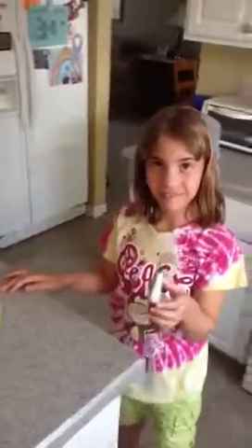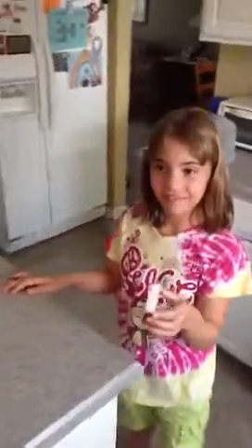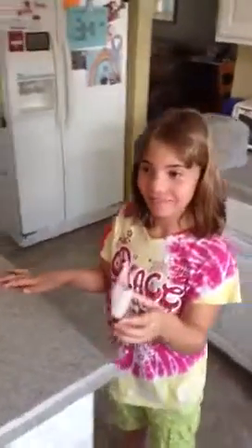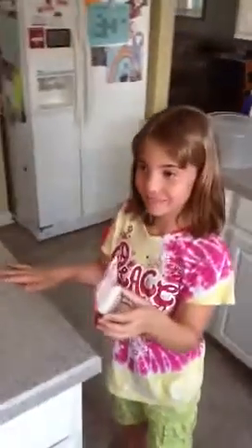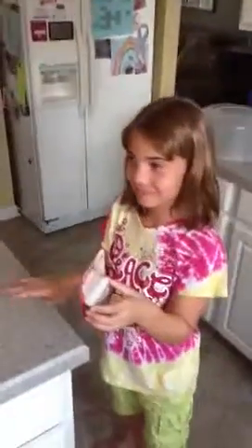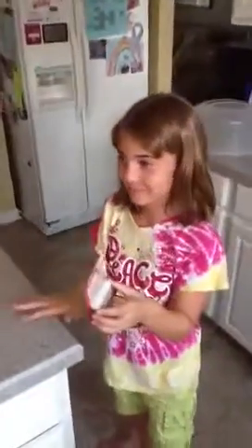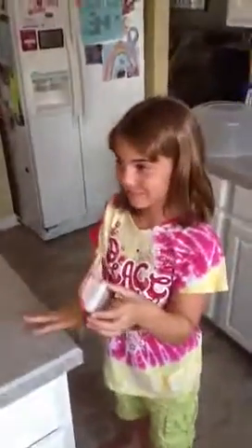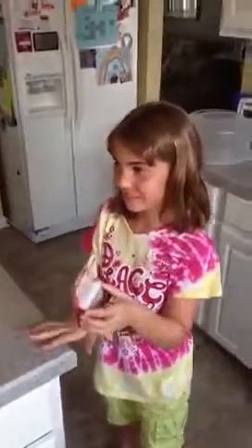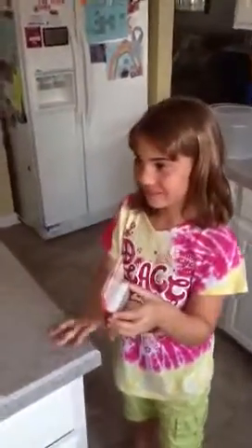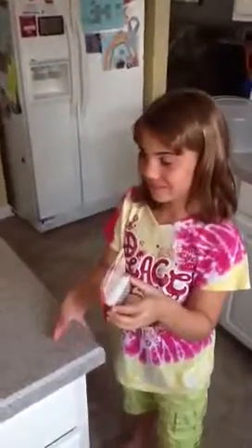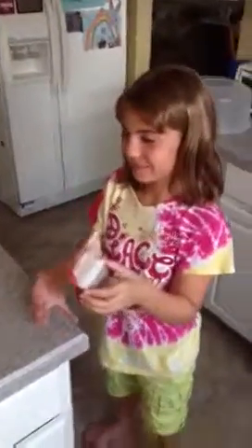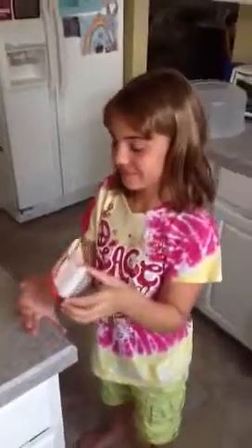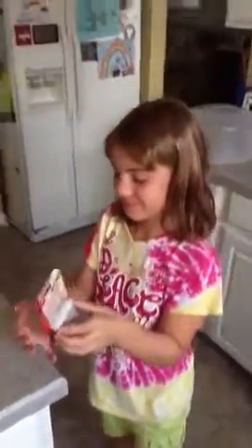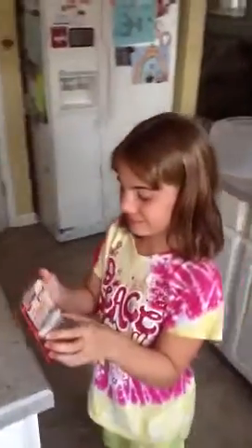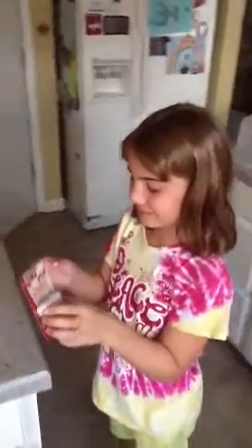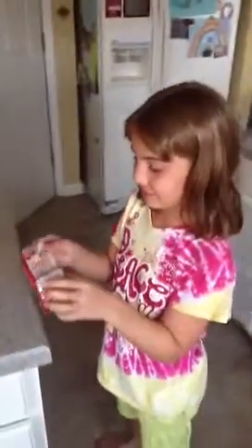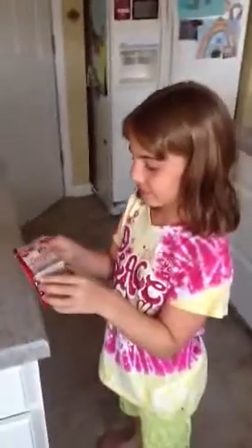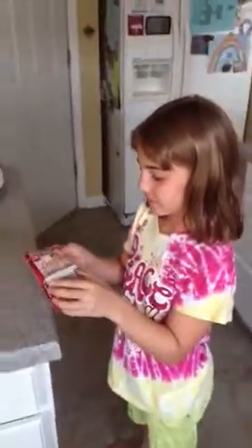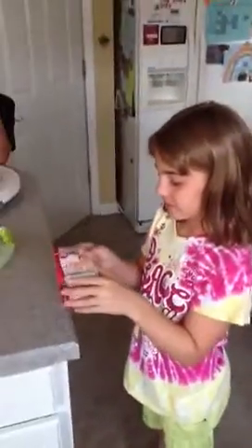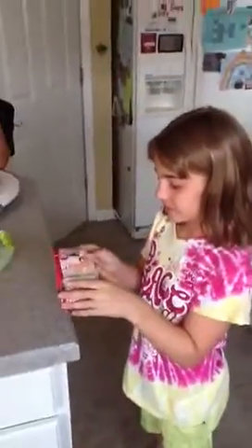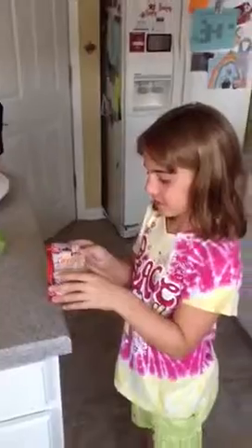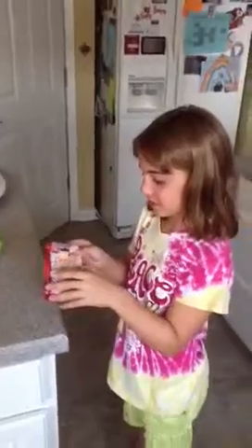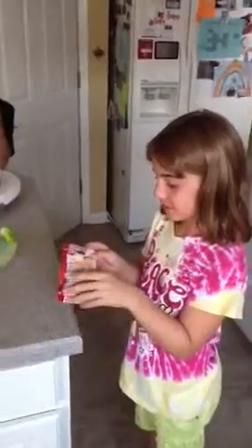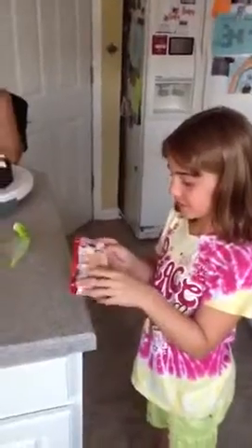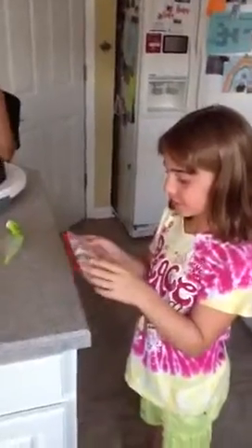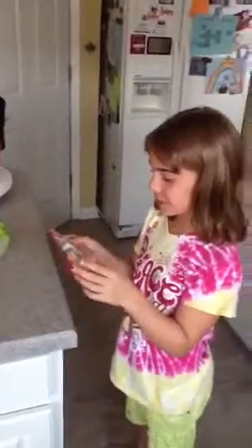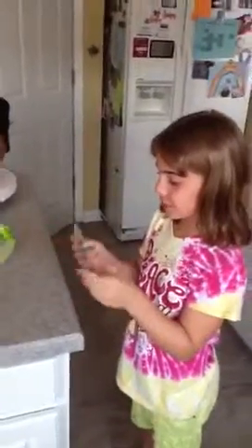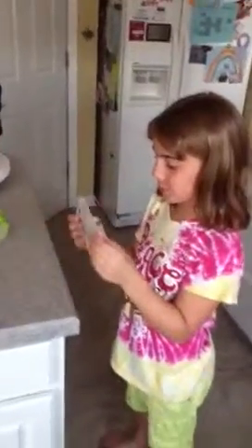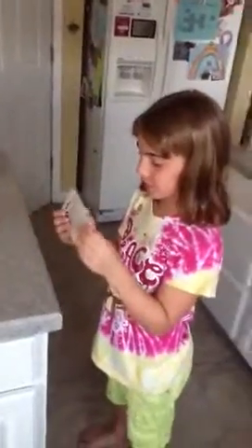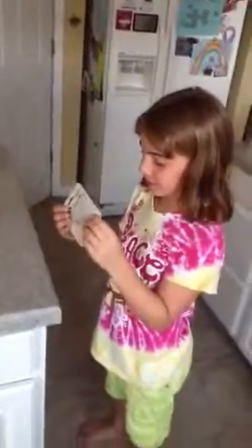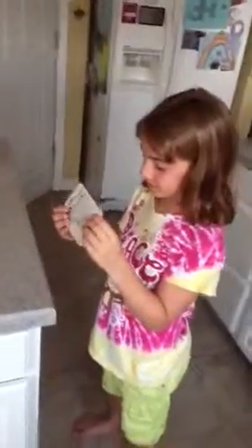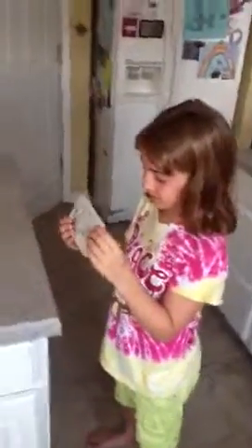Oh, what did you do? I didn't catch it on video. What did you do? There's now 41 candles in here.